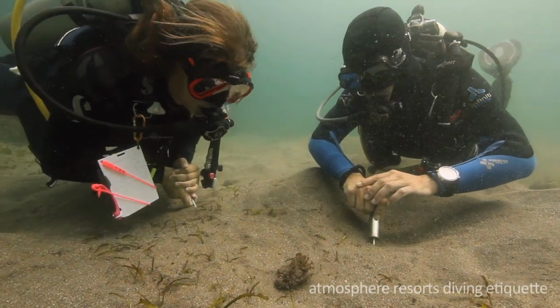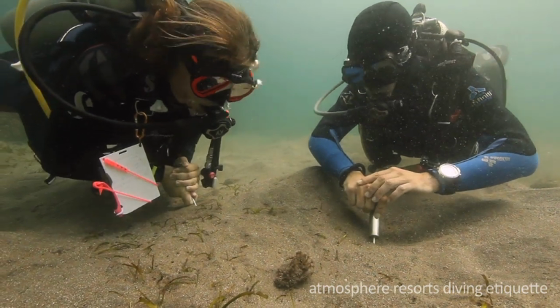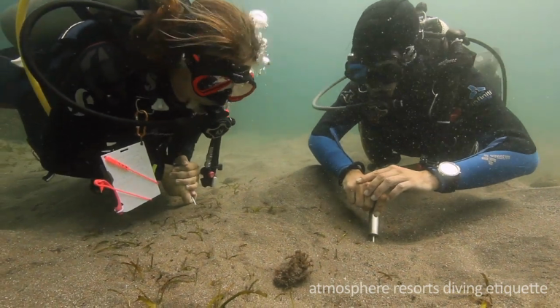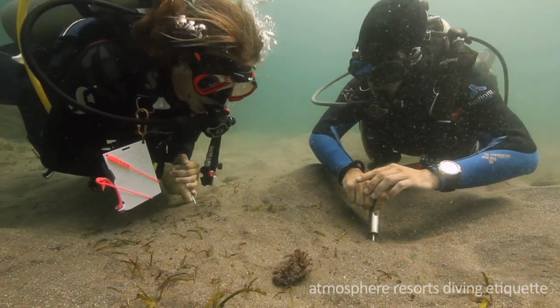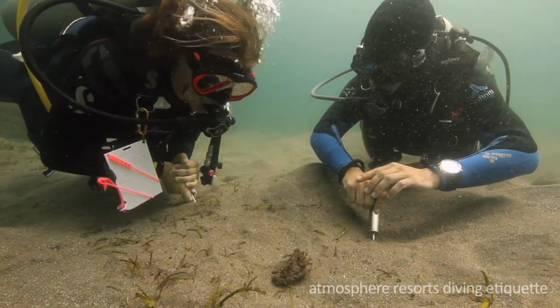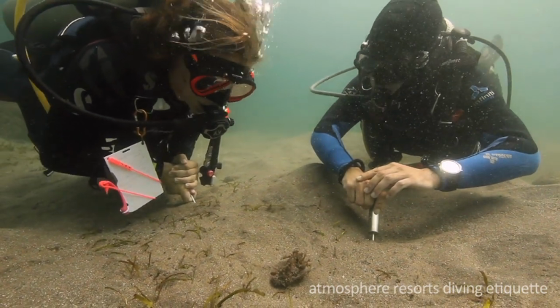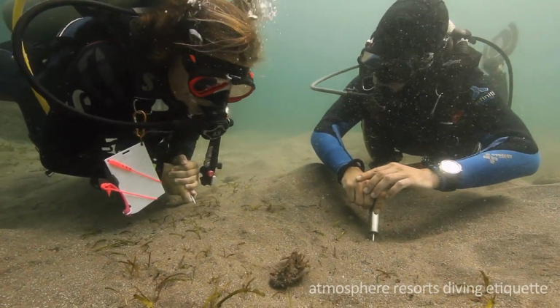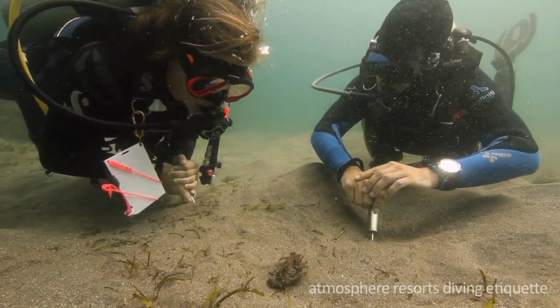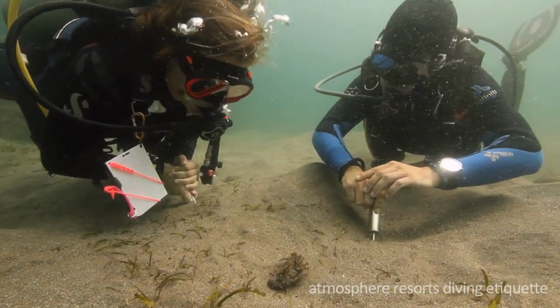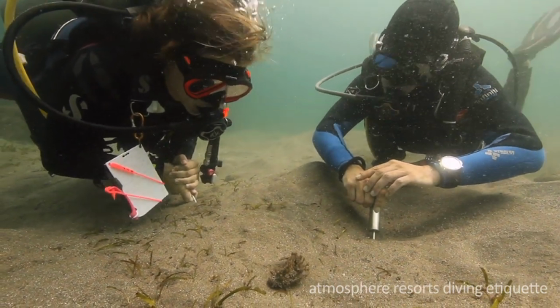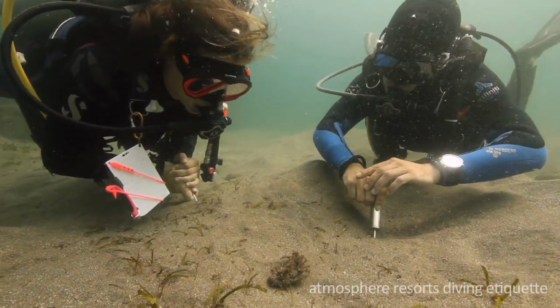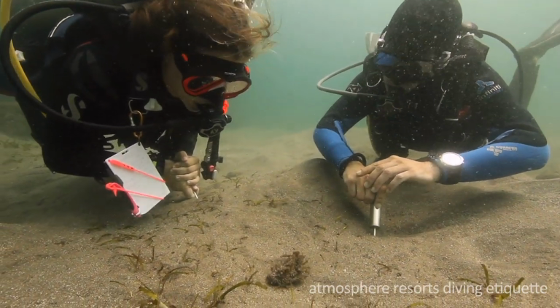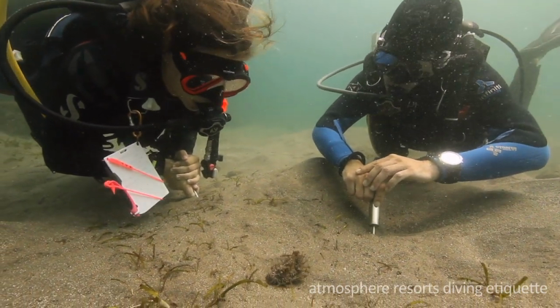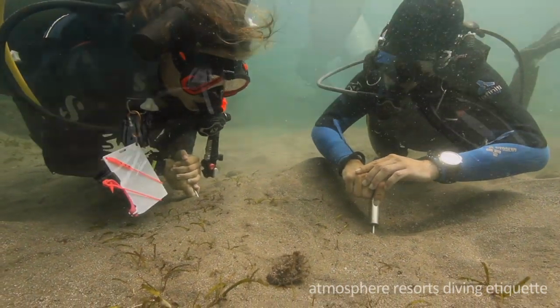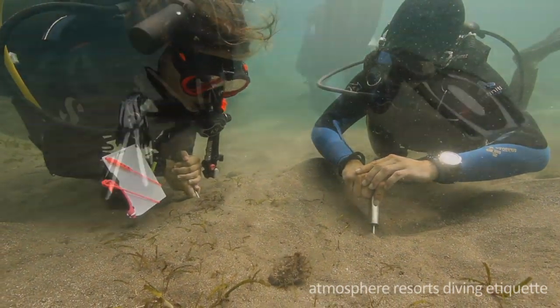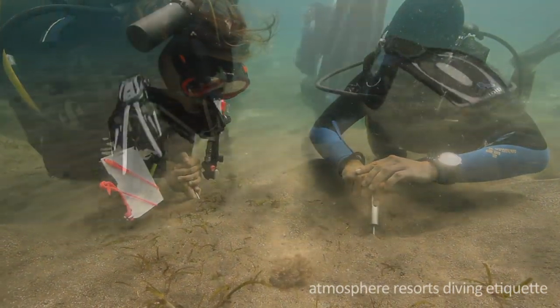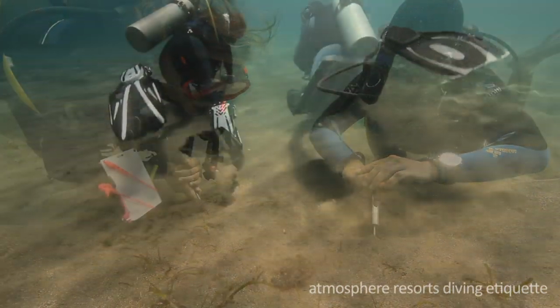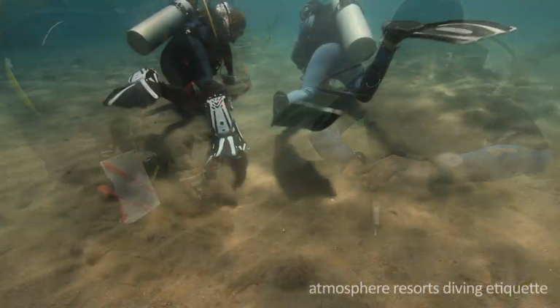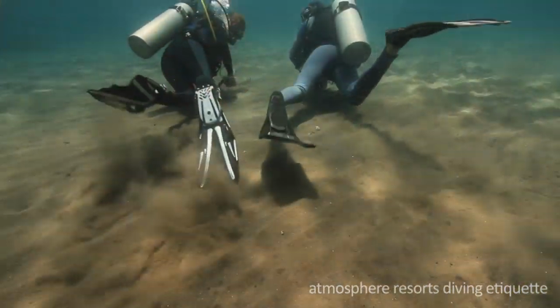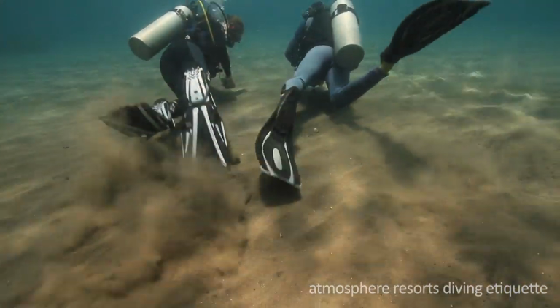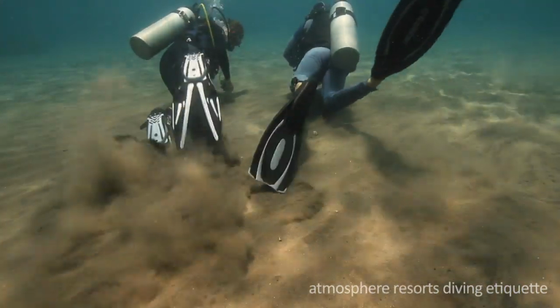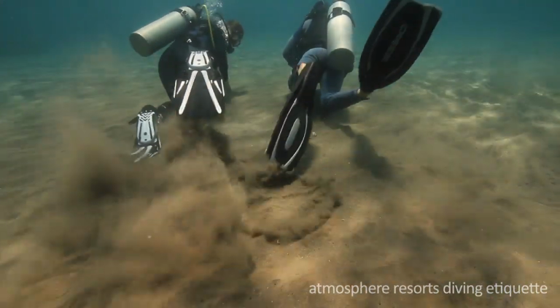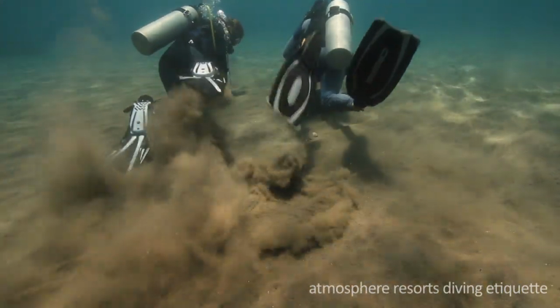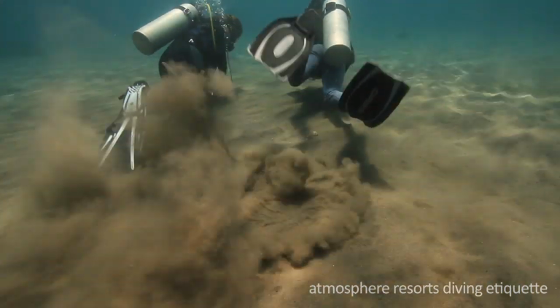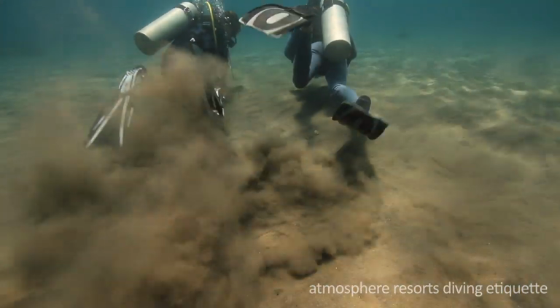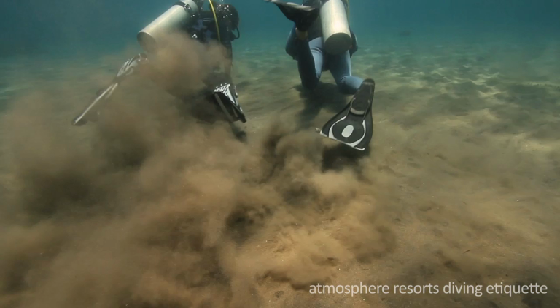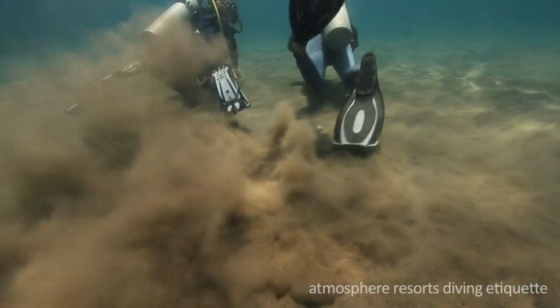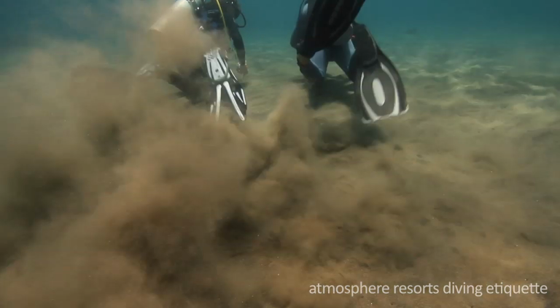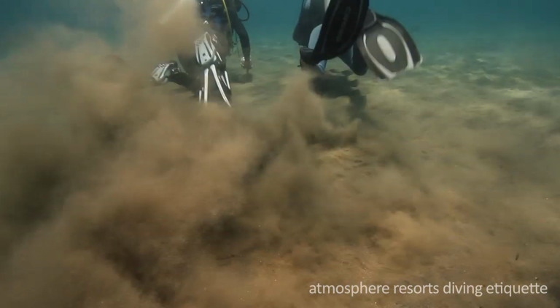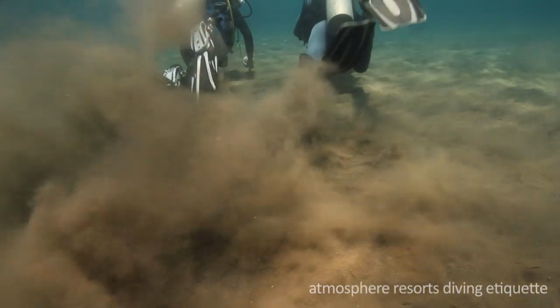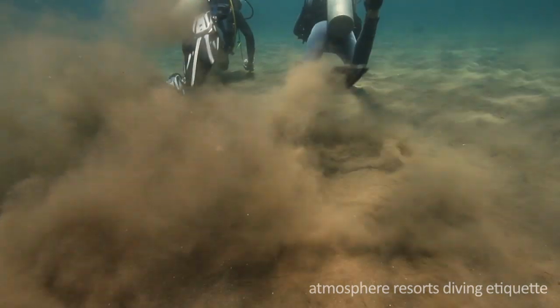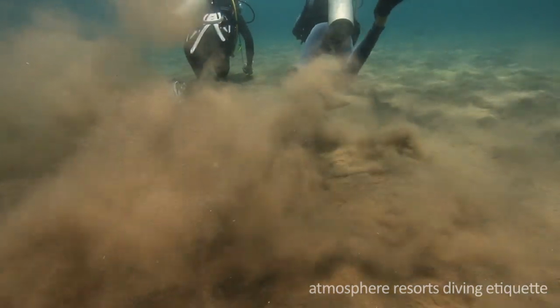Watching a critter from up close is fun, but when you swim away, make sure you don't create a sandstorm.